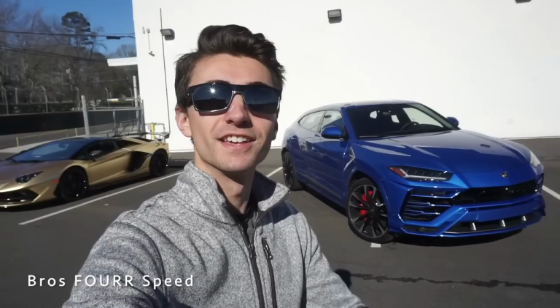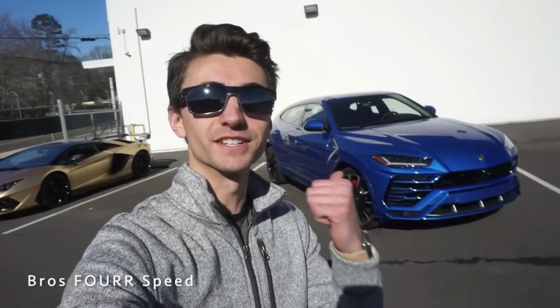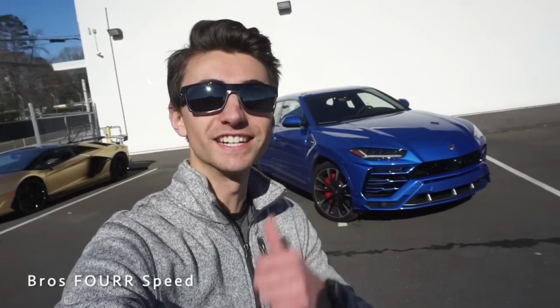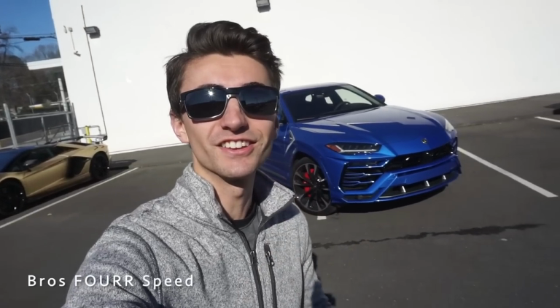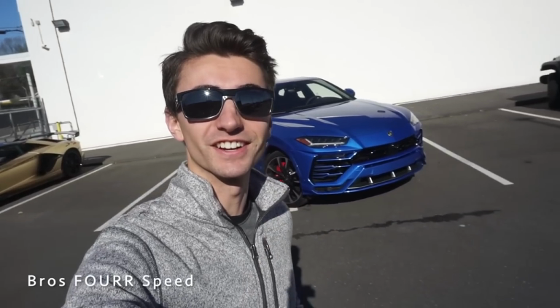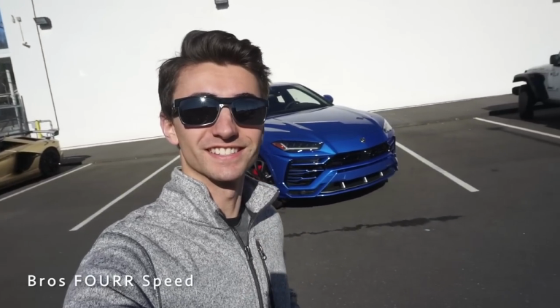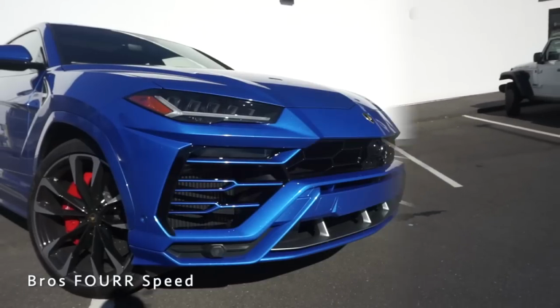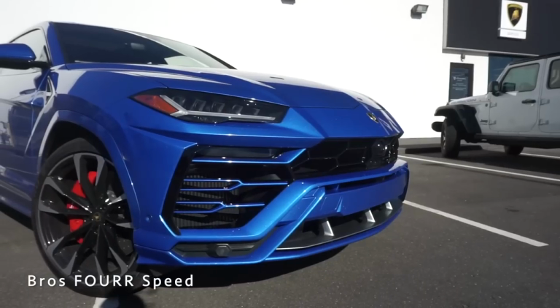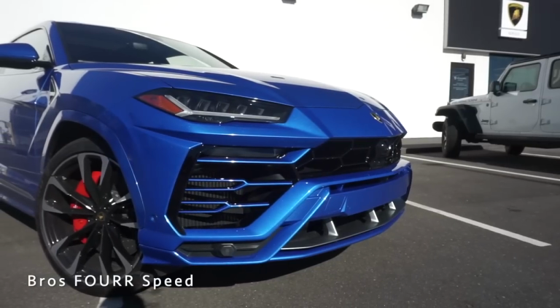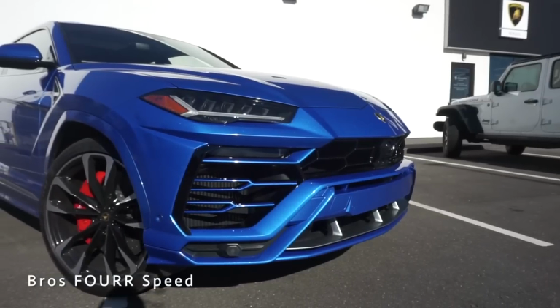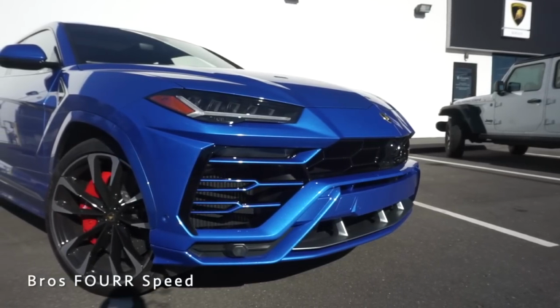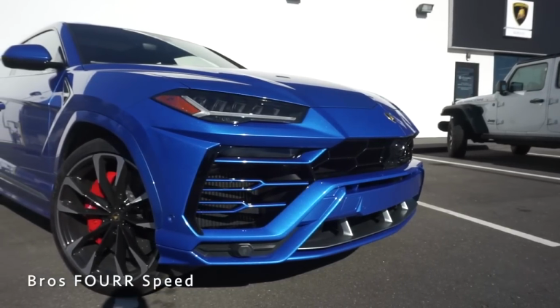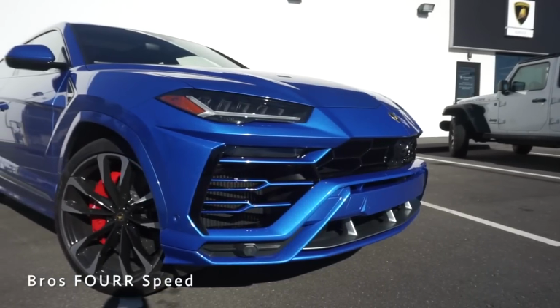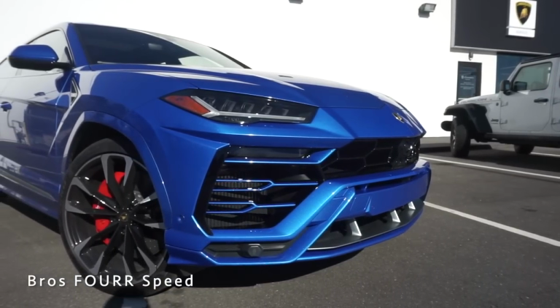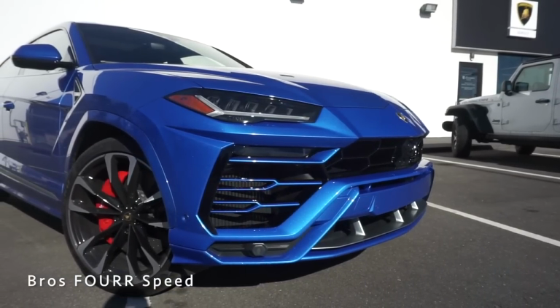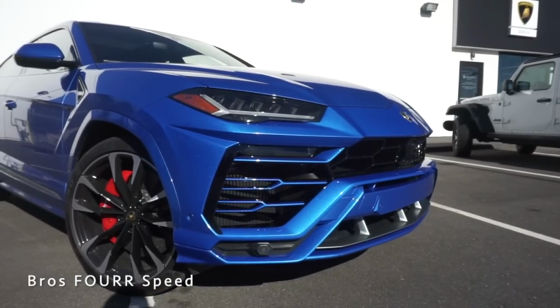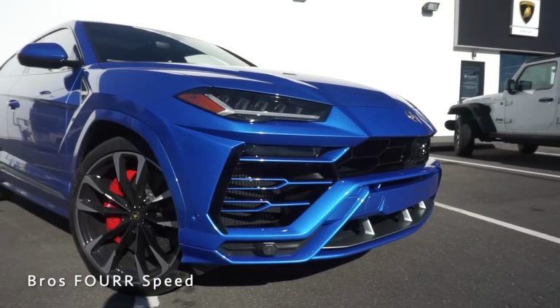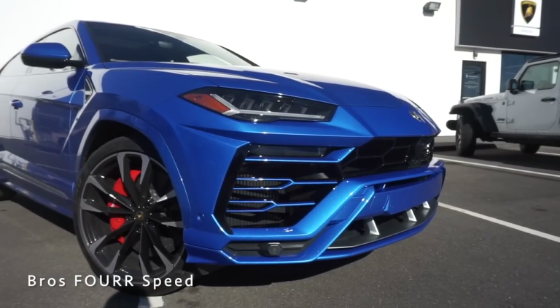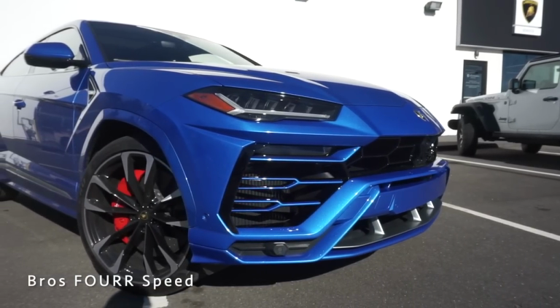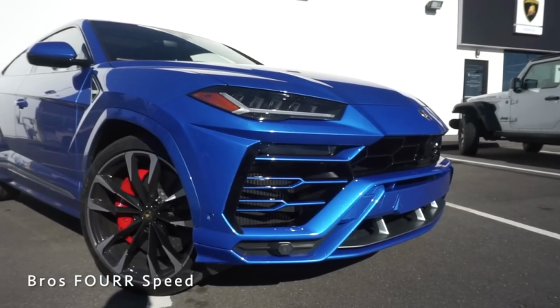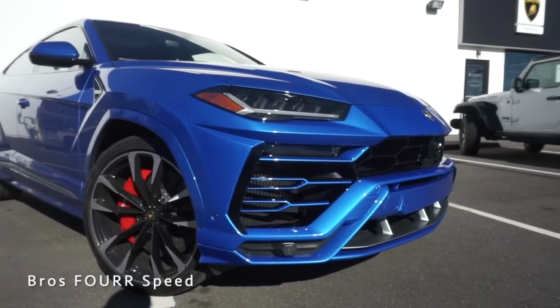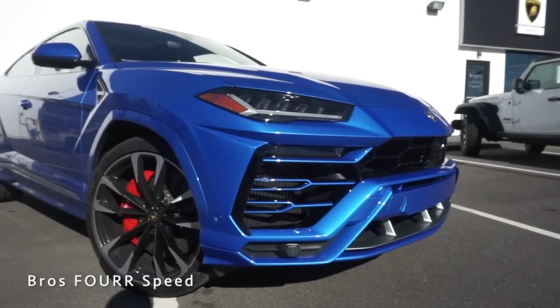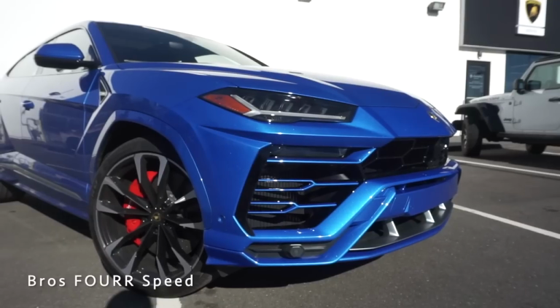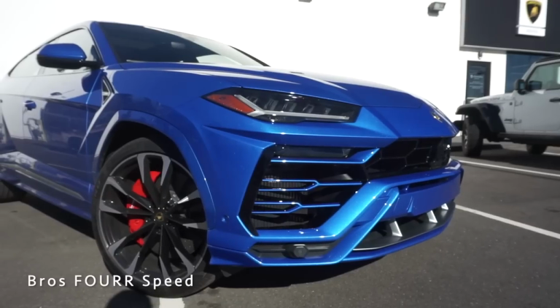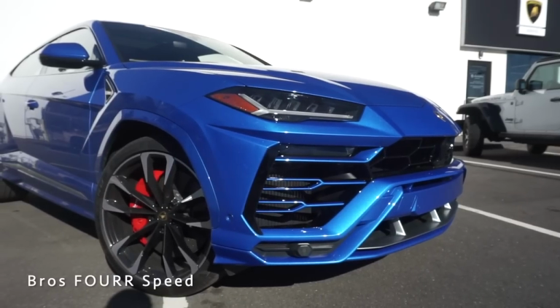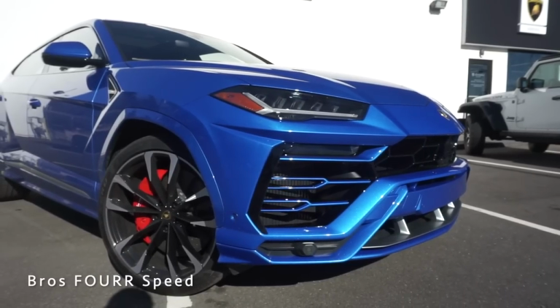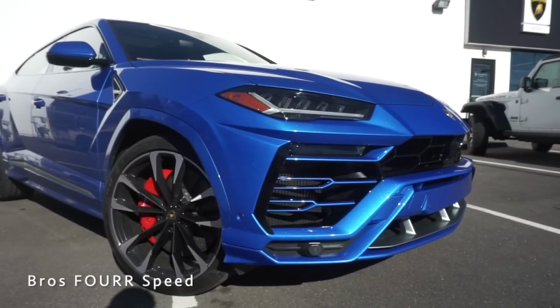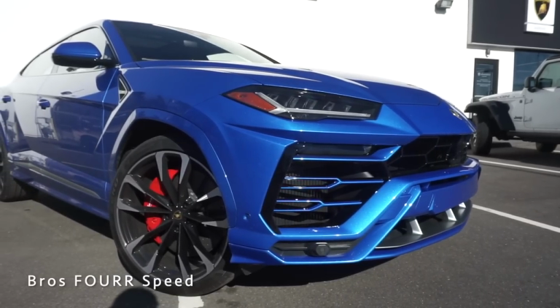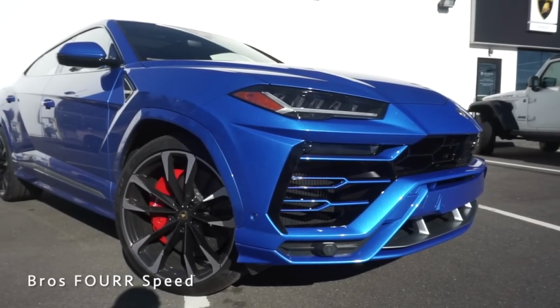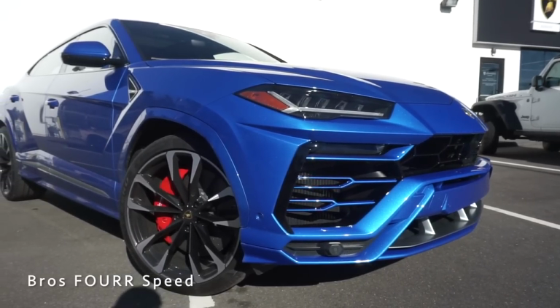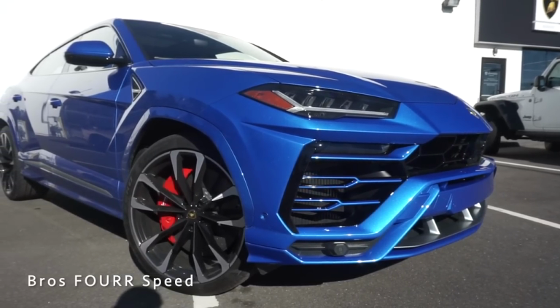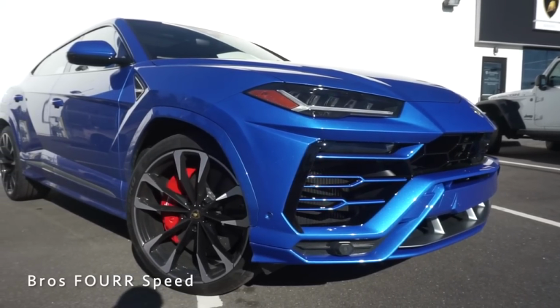So let's get into the Urus. The model we're looking at today is finished off in blue Elios and has an MSRP of $244,000.